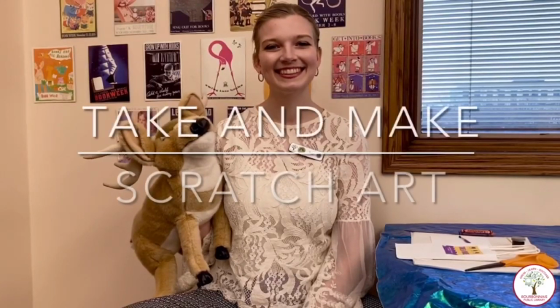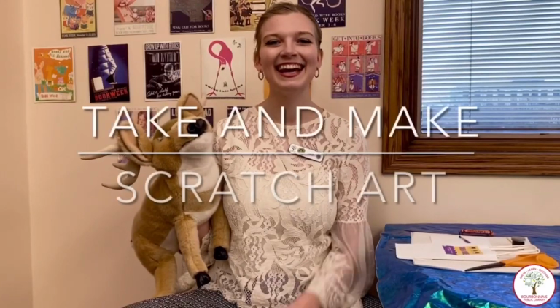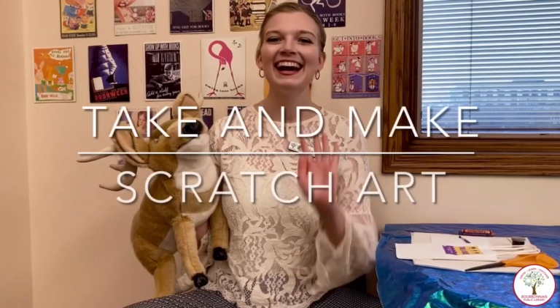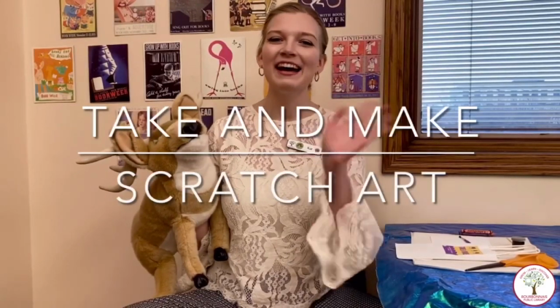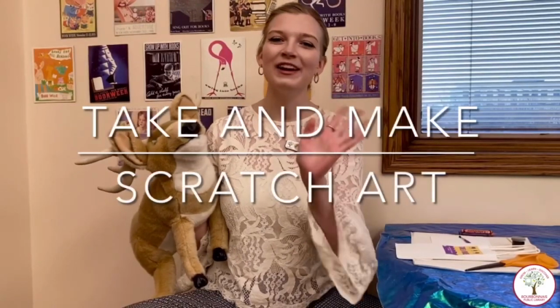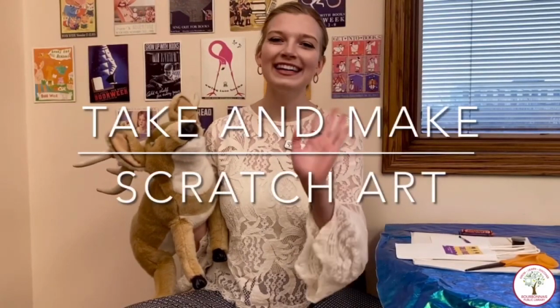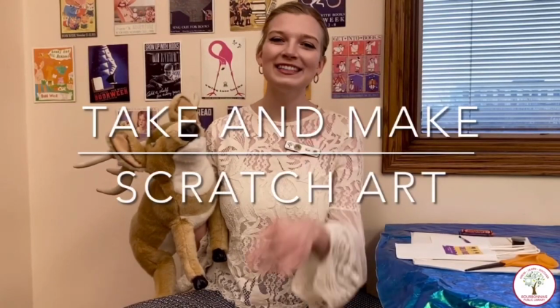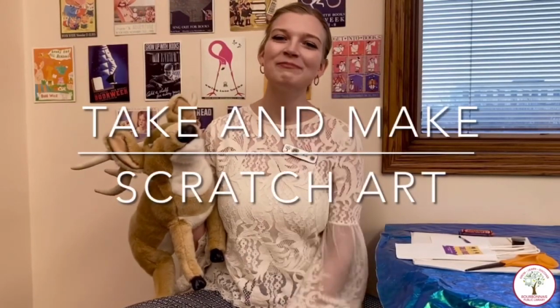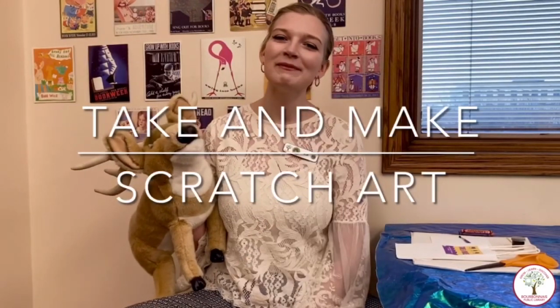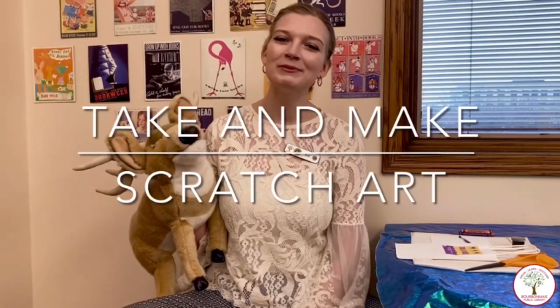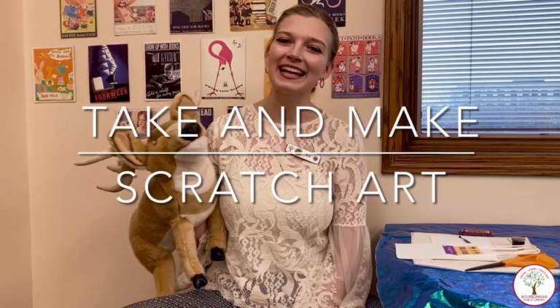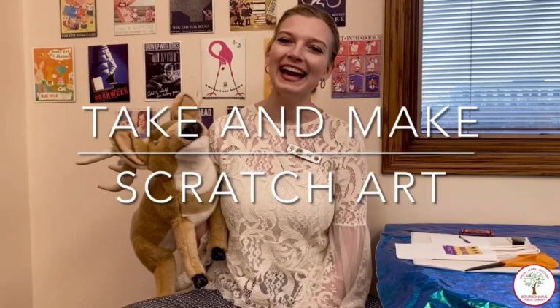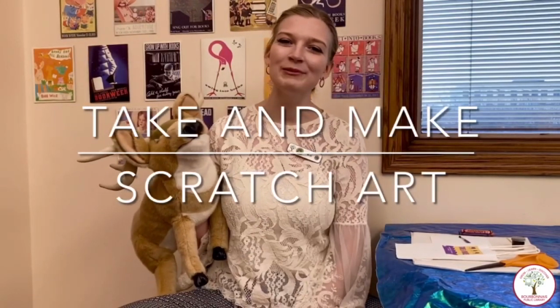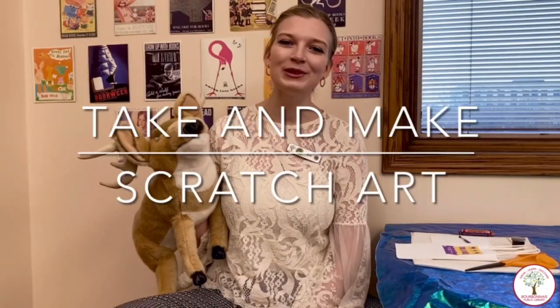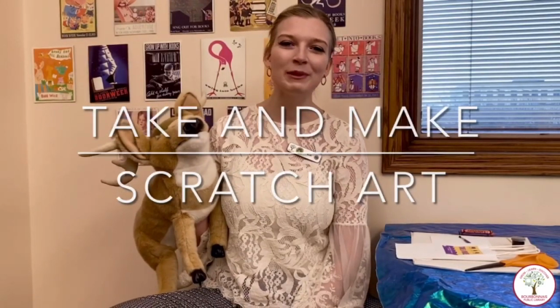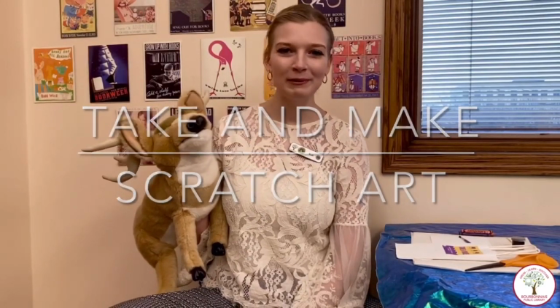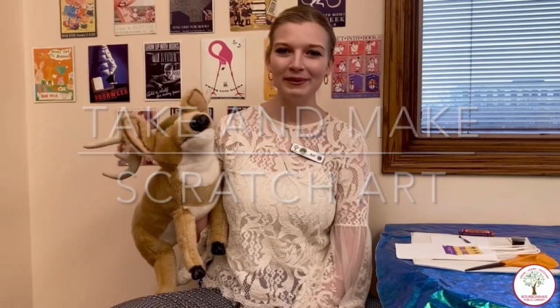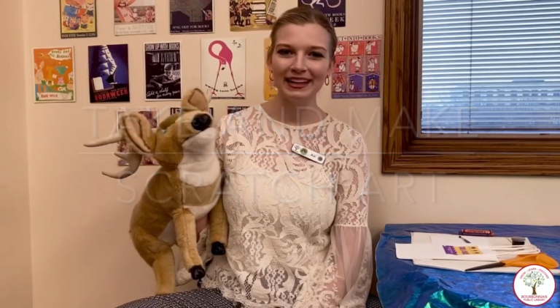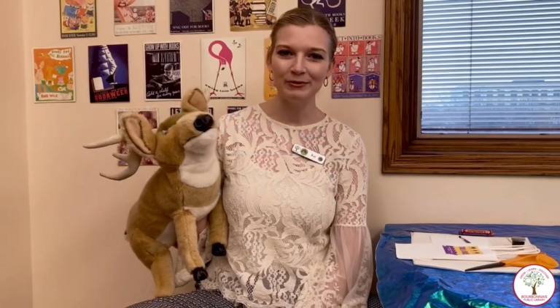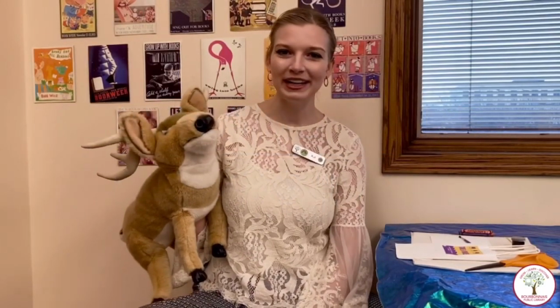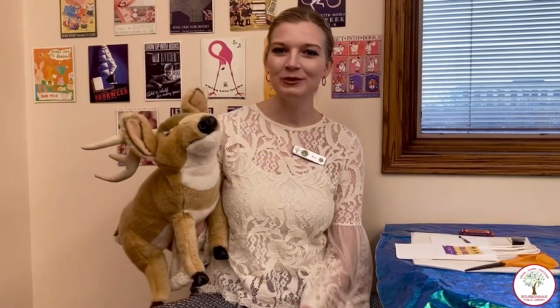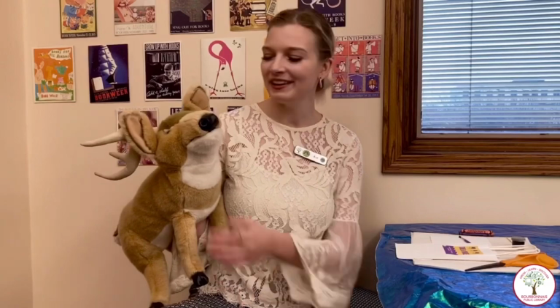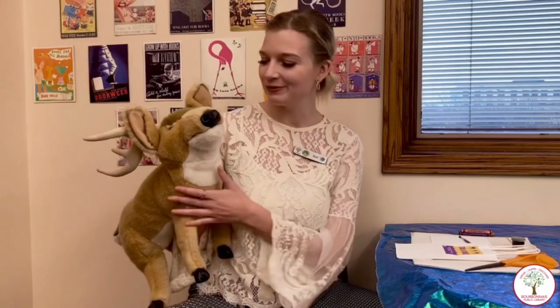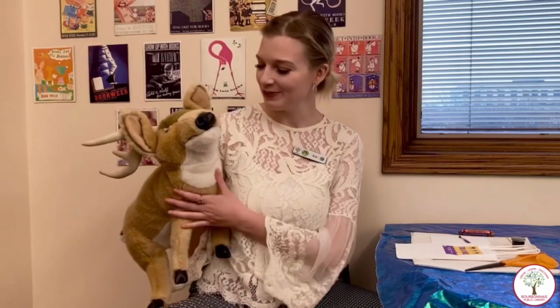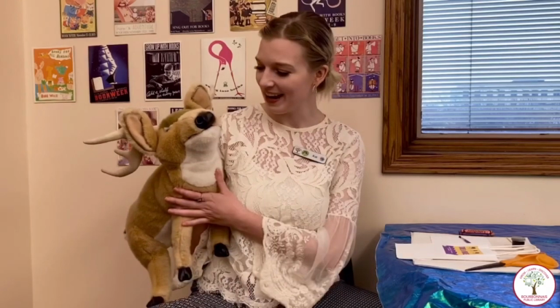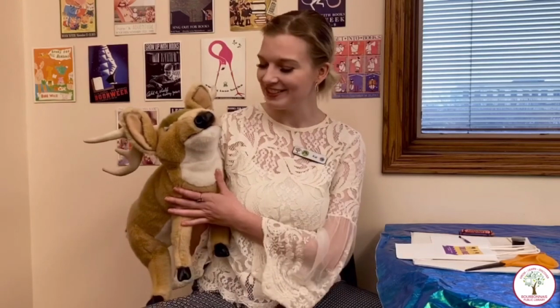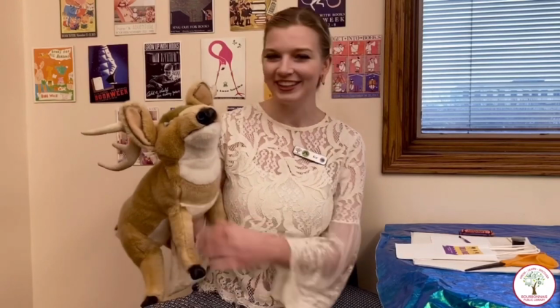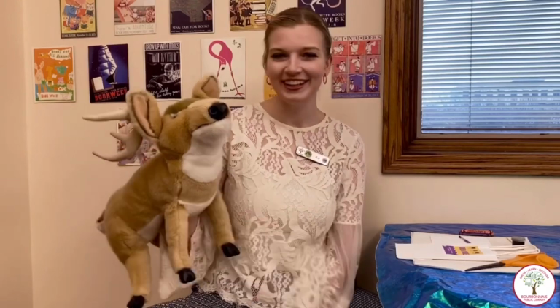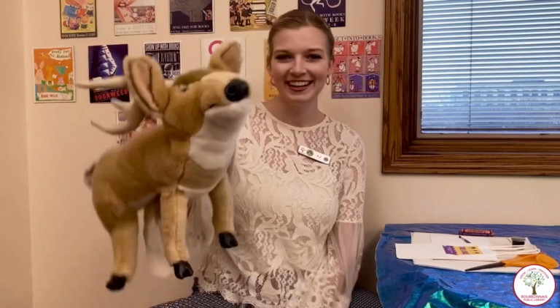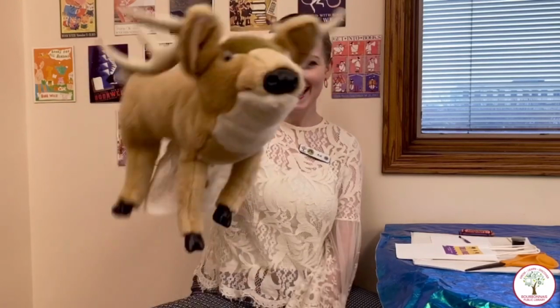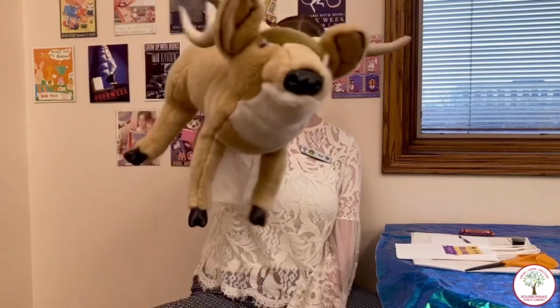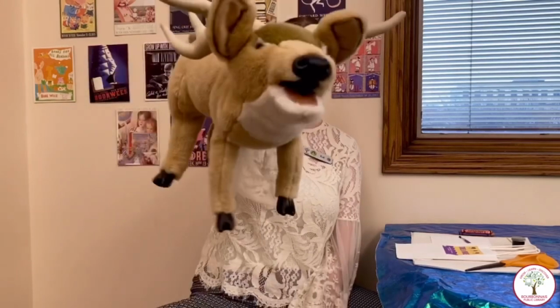Hi friends, my name is Miss Kat and I'm here at the Bourbonnet Public Library with my good friend Roger. Hello.